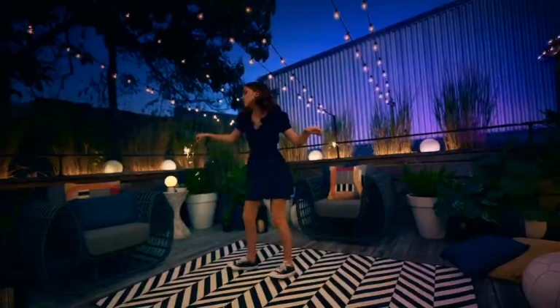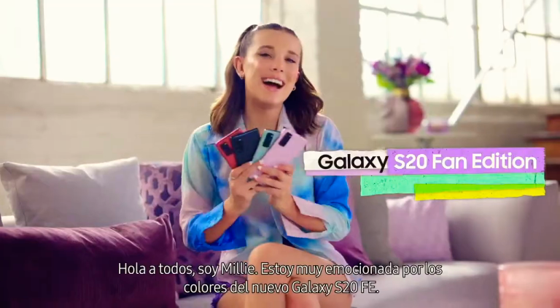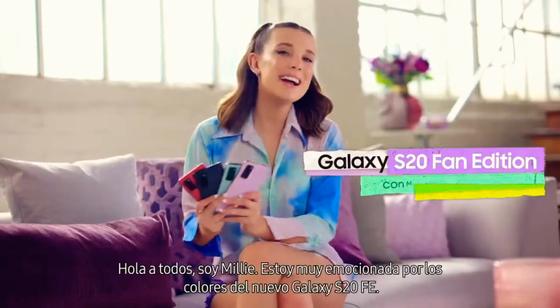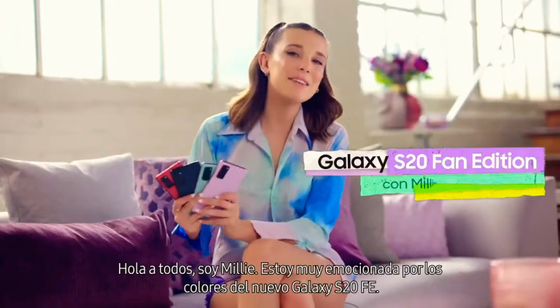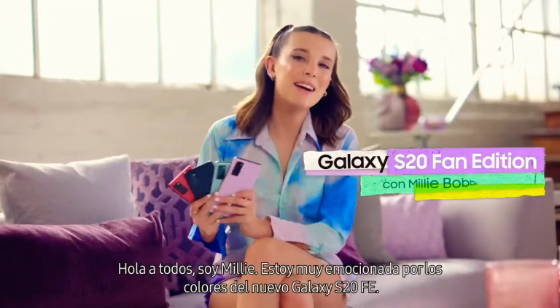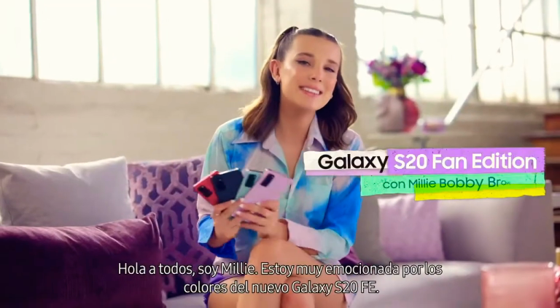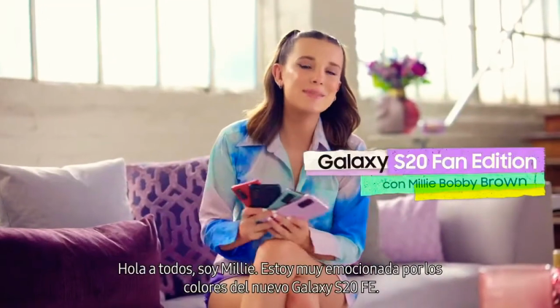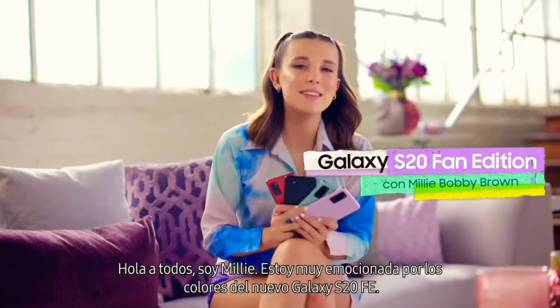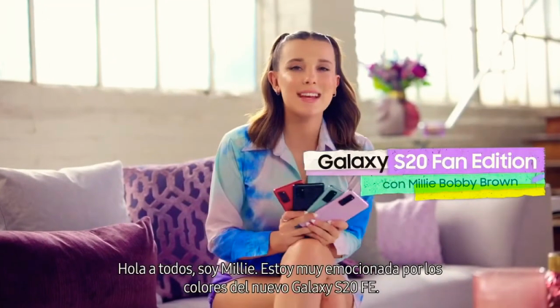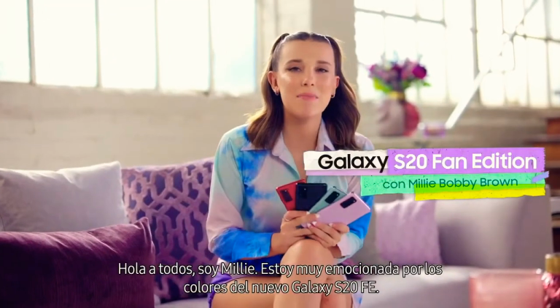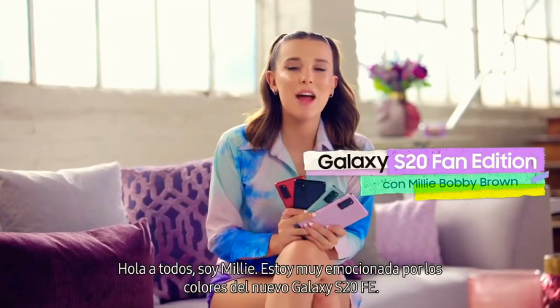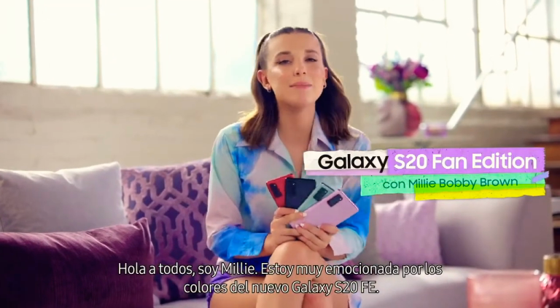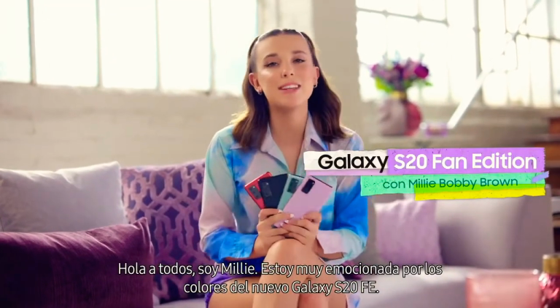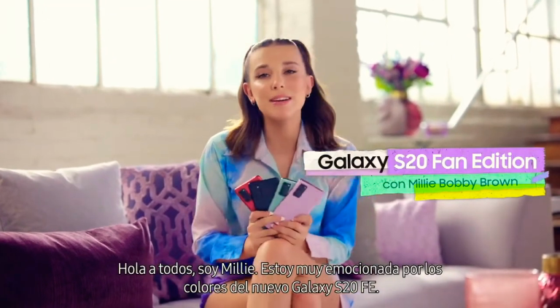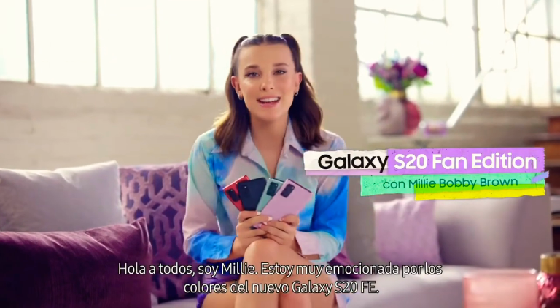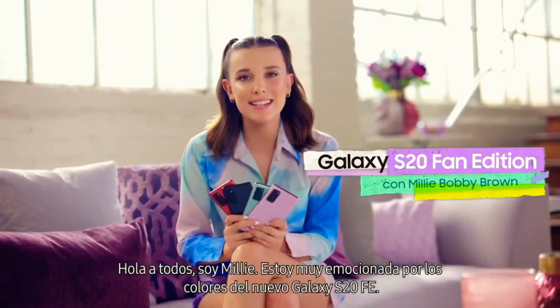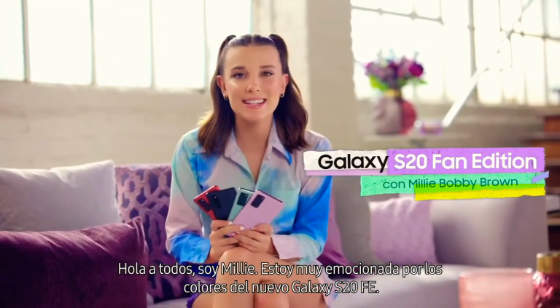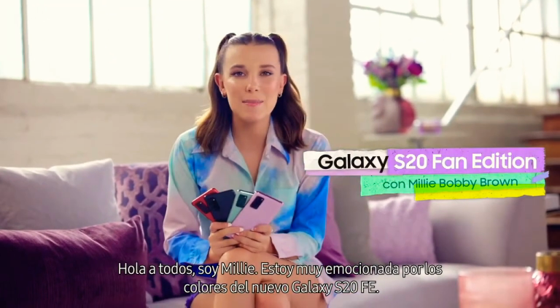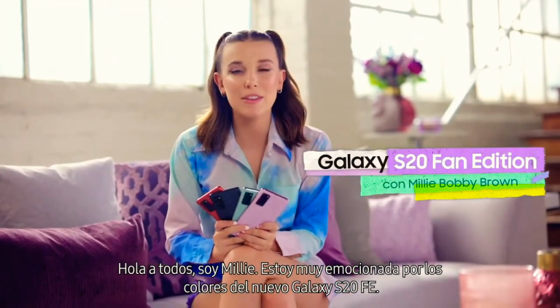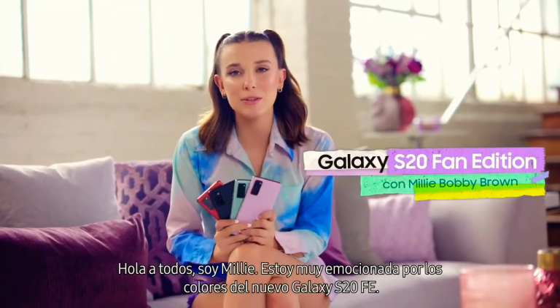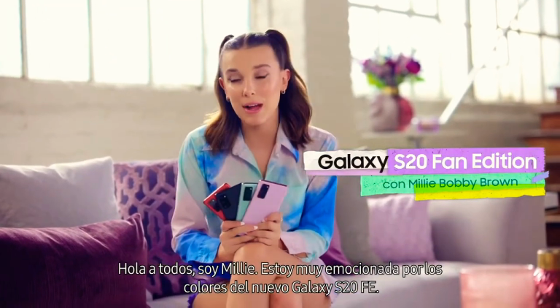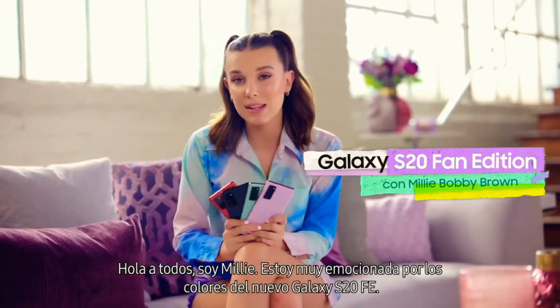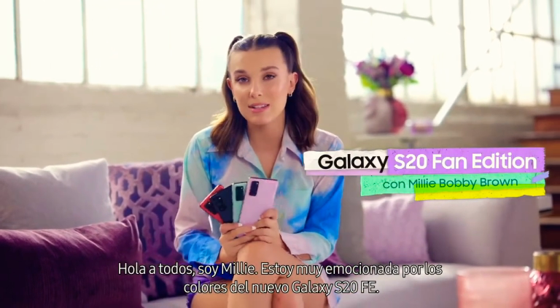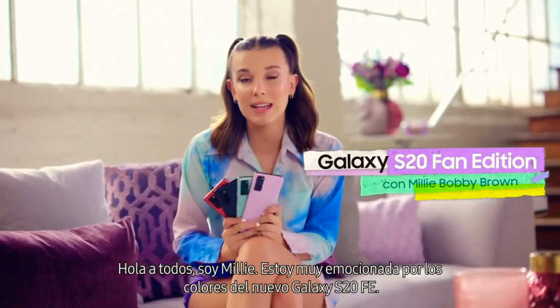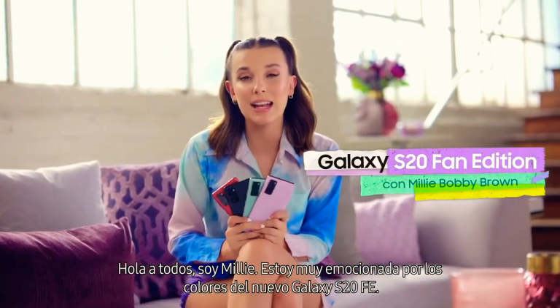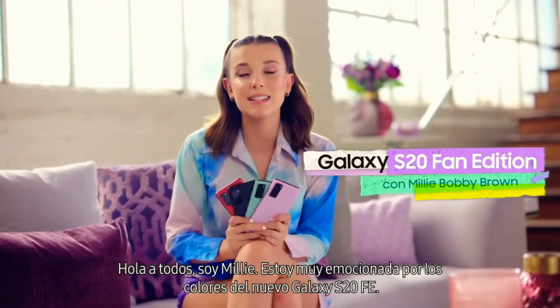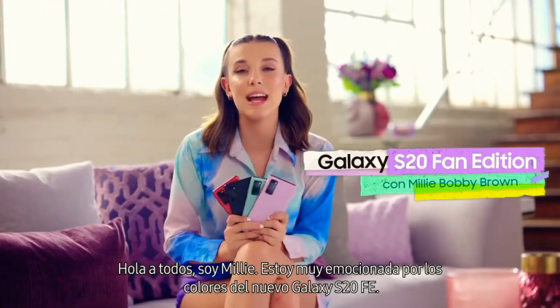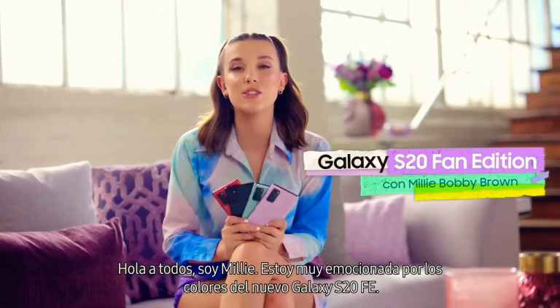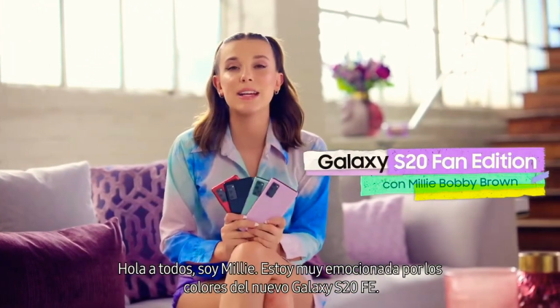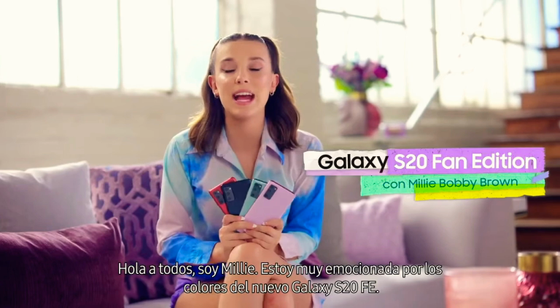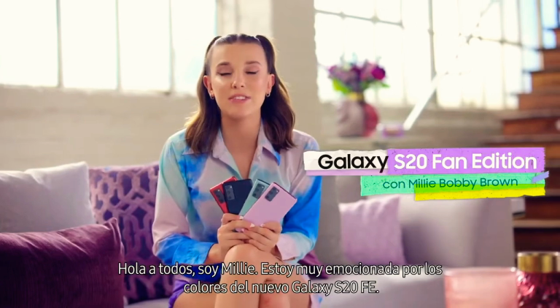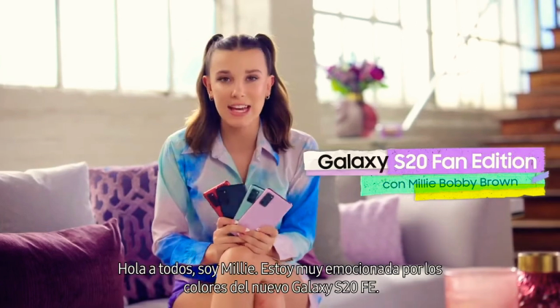Hi everyone, it's Mills here. I'm so excited about the new colors of the Galaxy S20 FE.